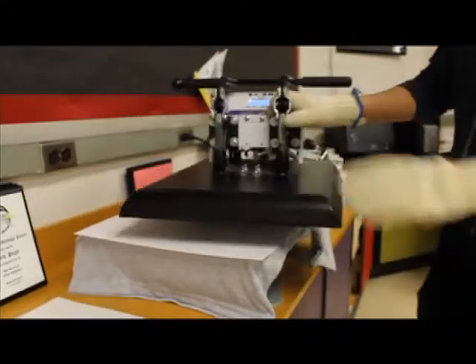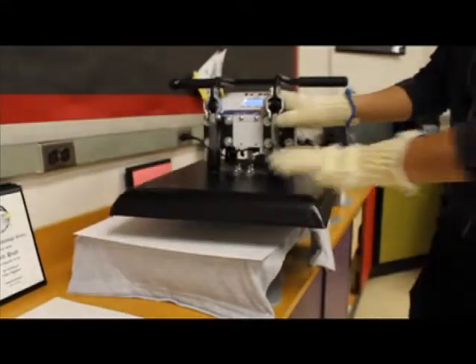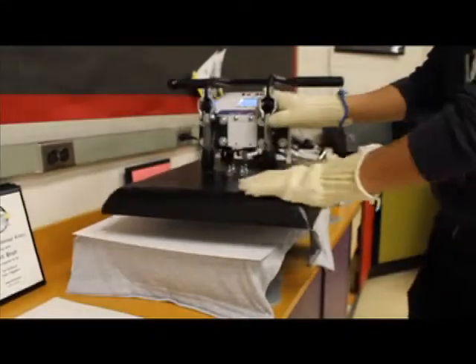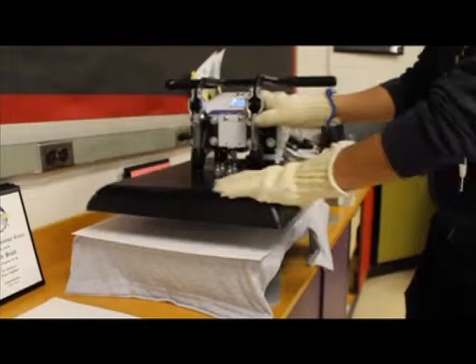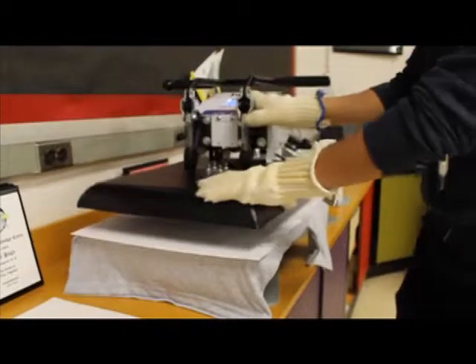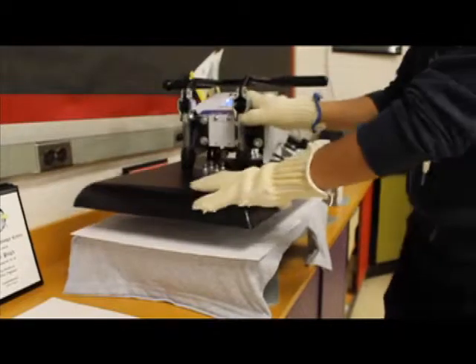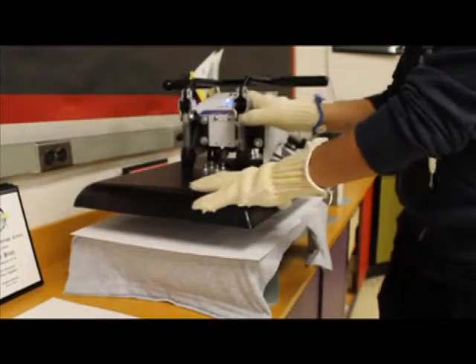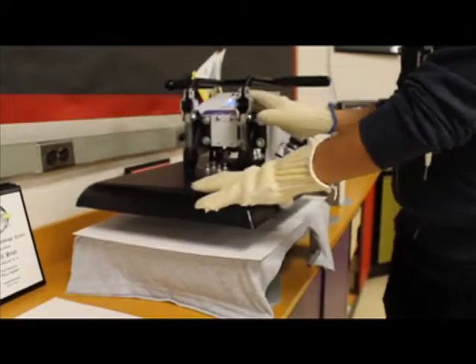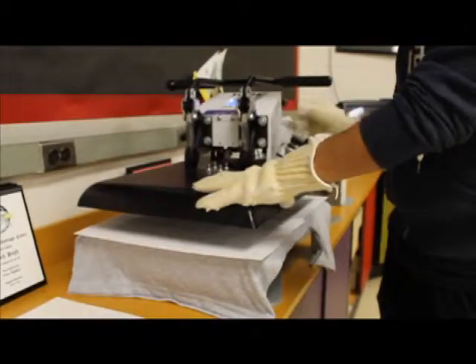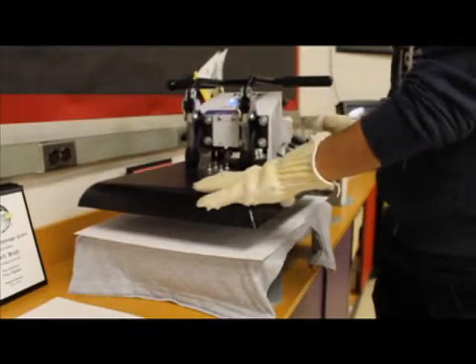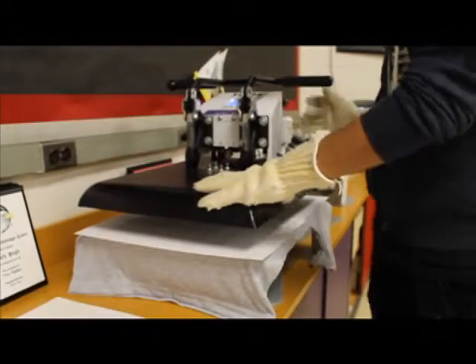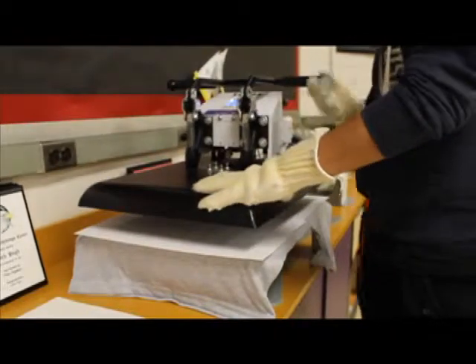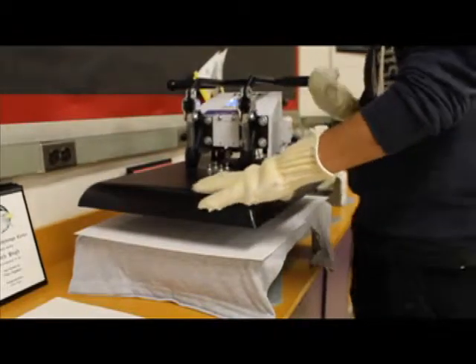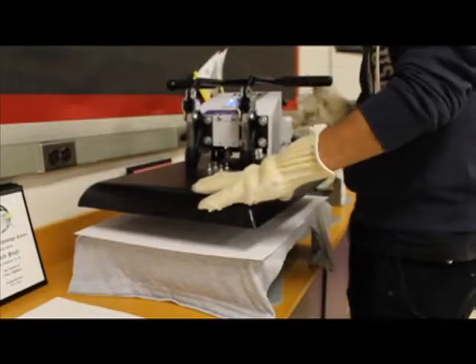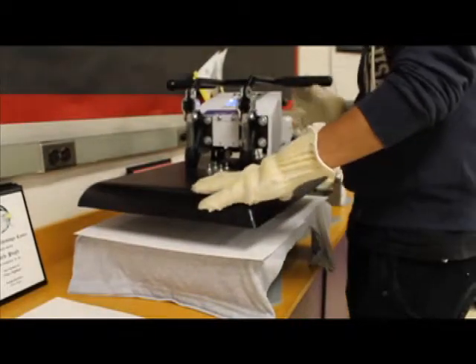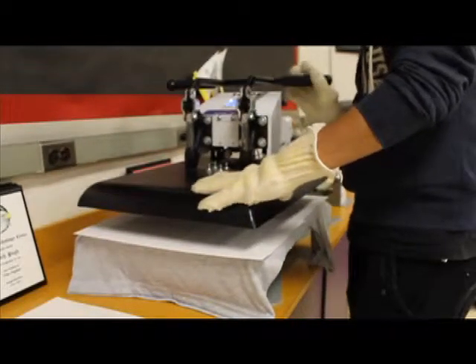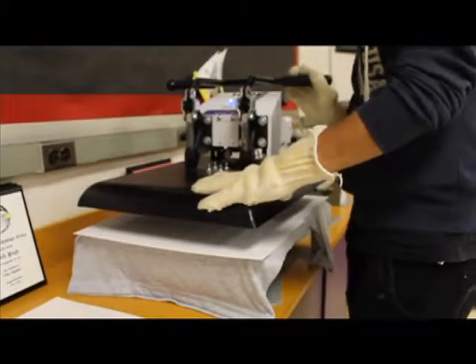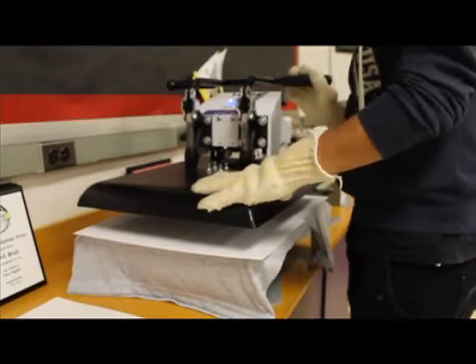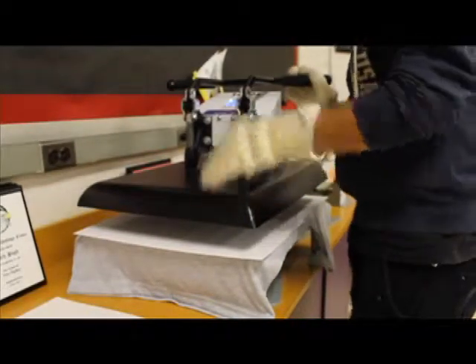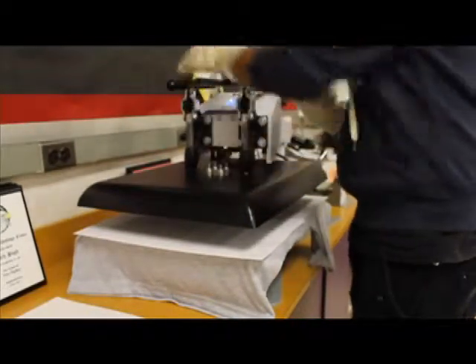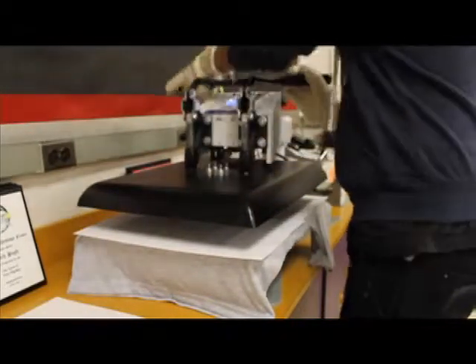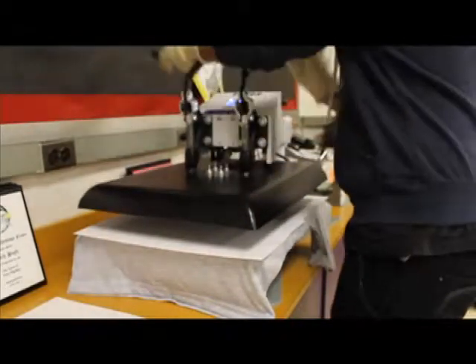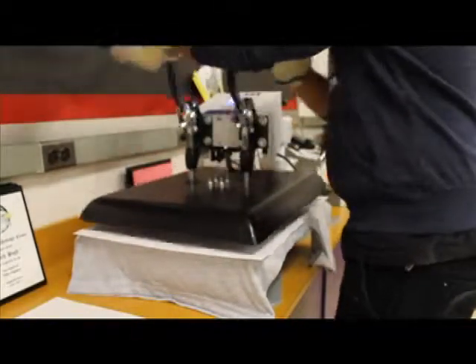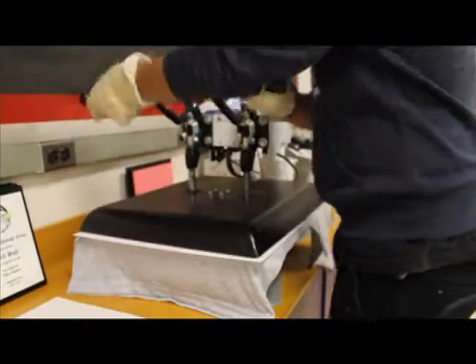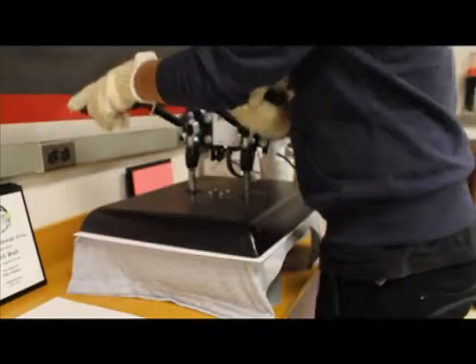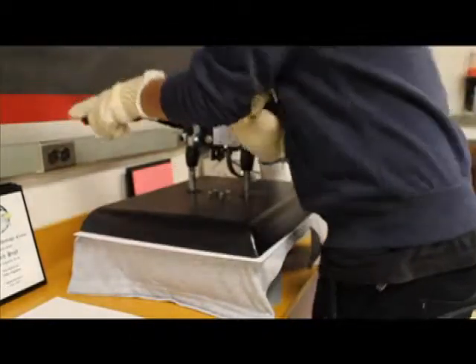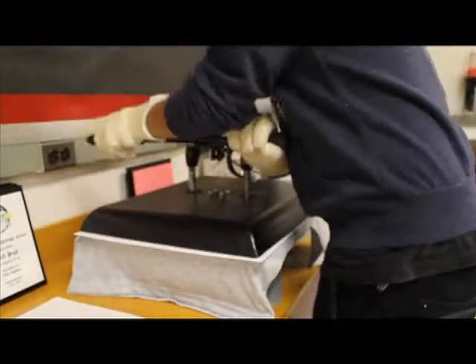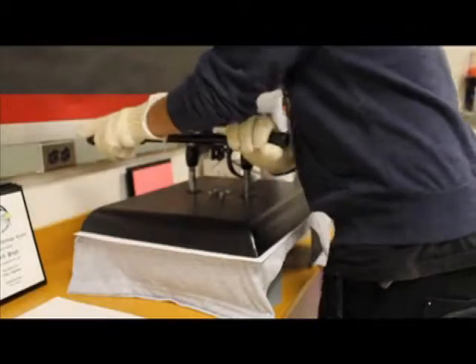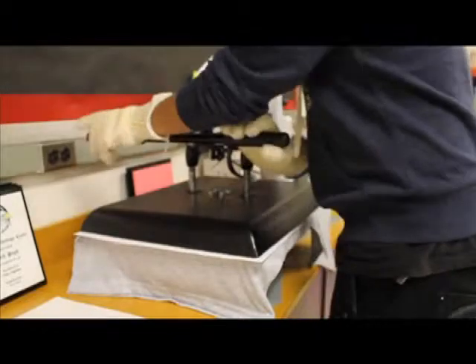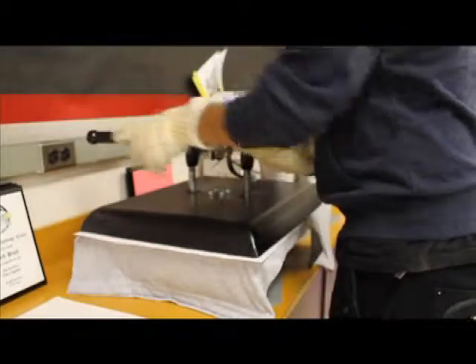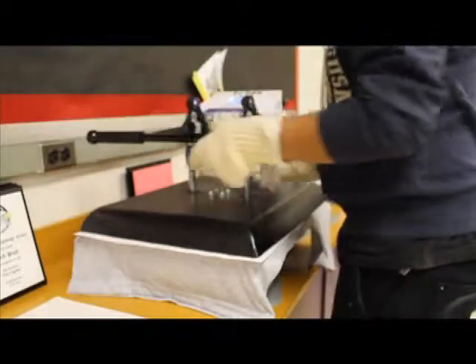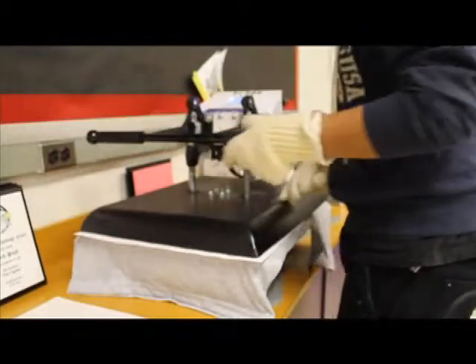Finally, you press the shirt, or whatever the substrate is. When the timer goes off, take the shirt off the press.